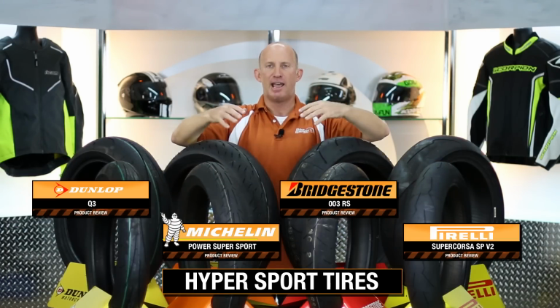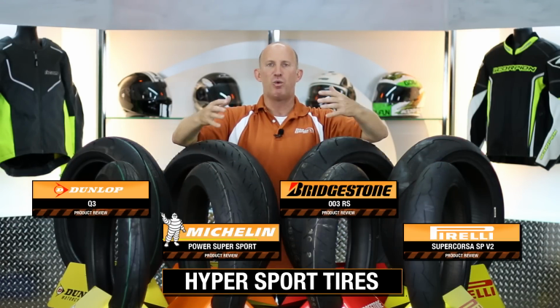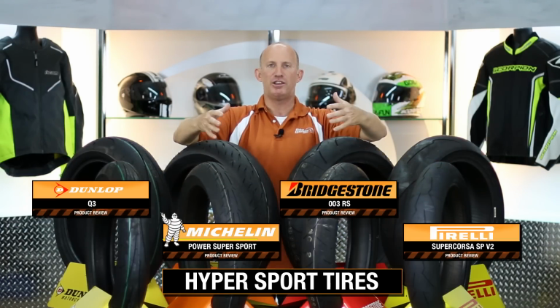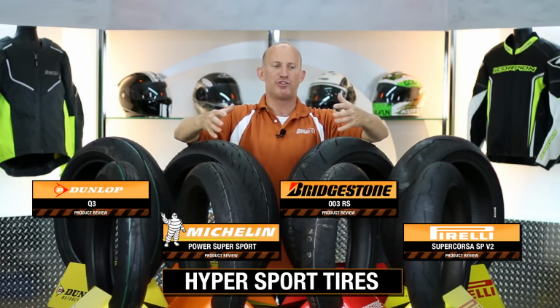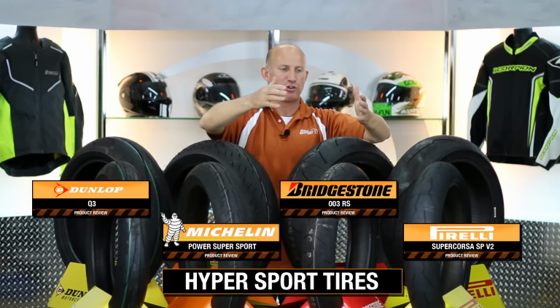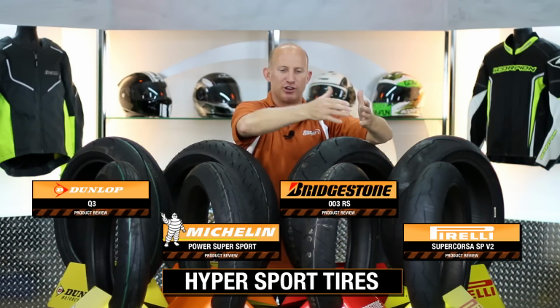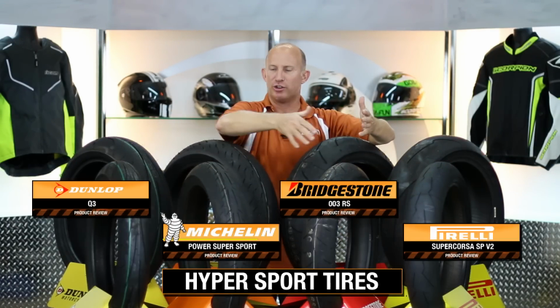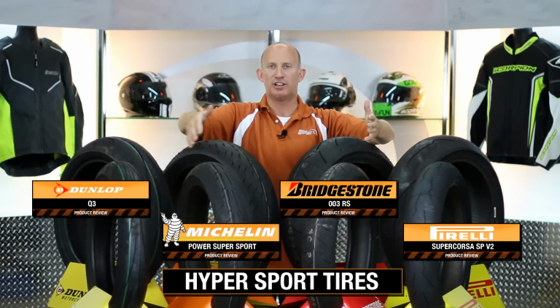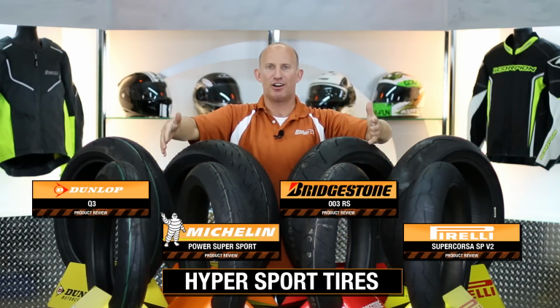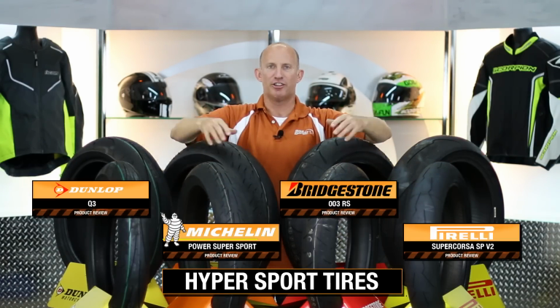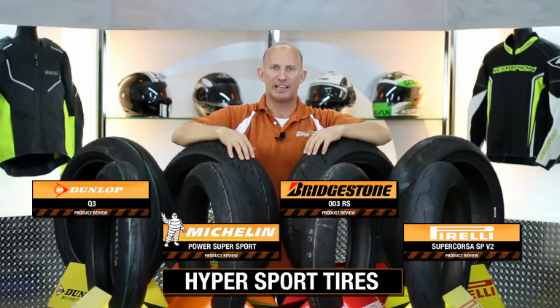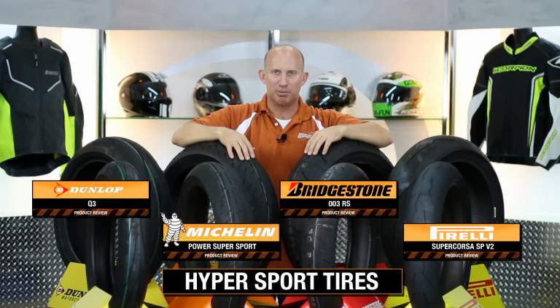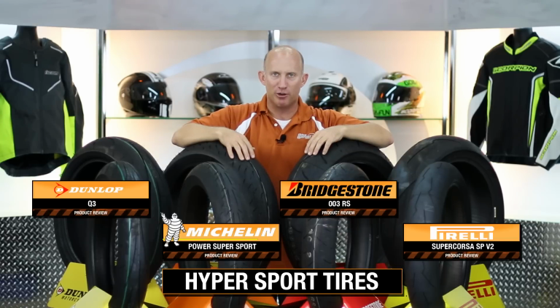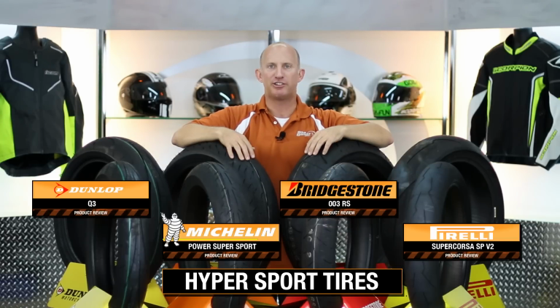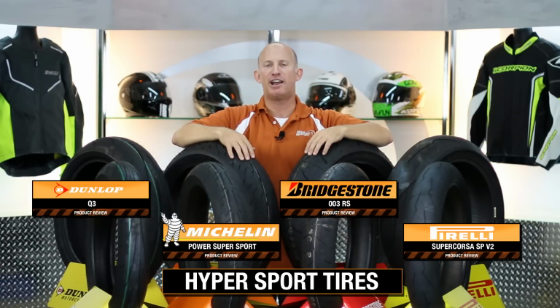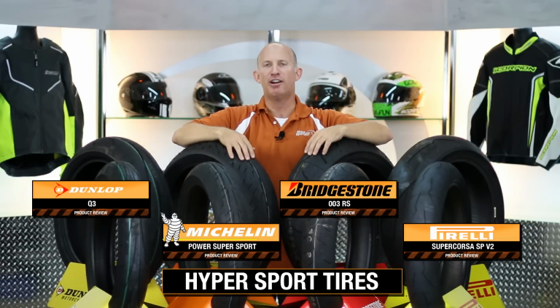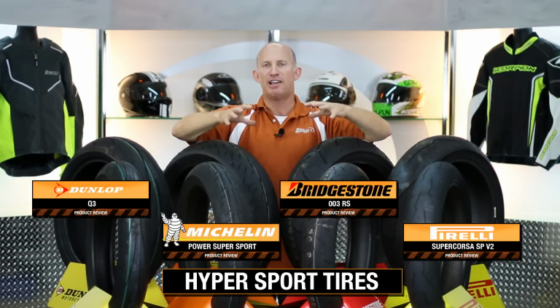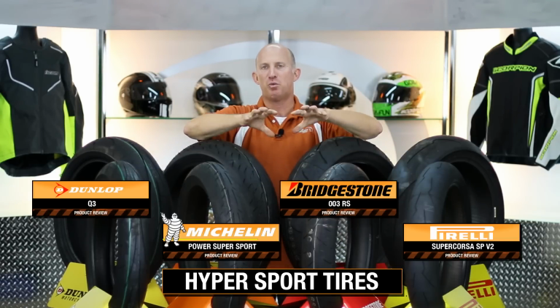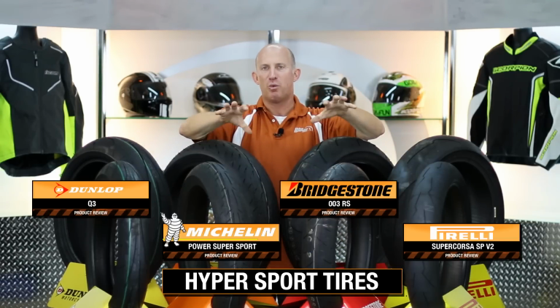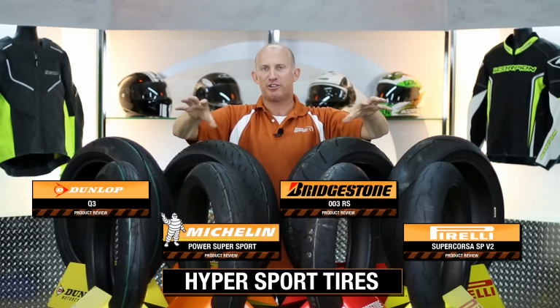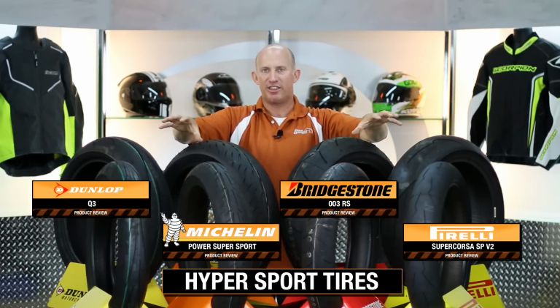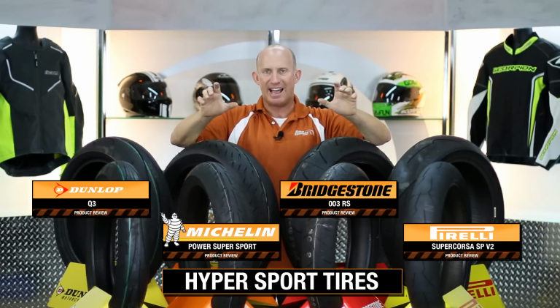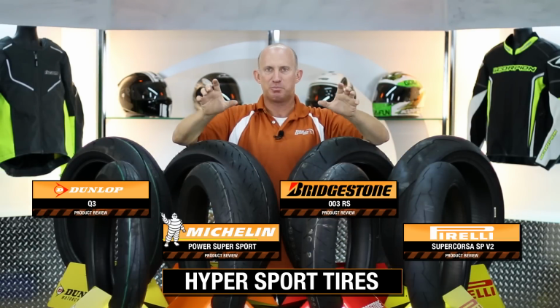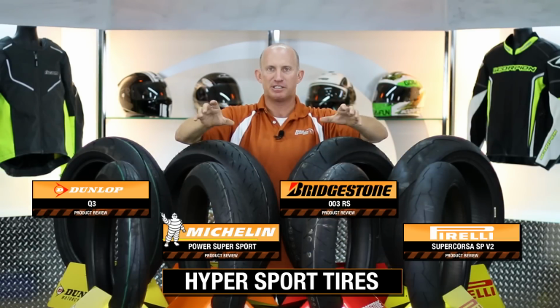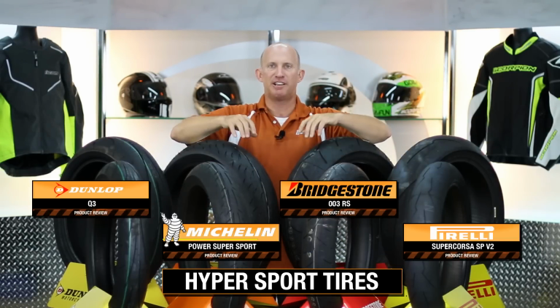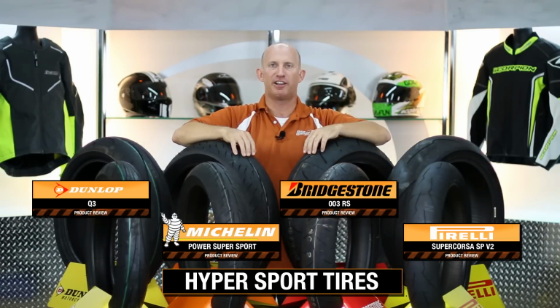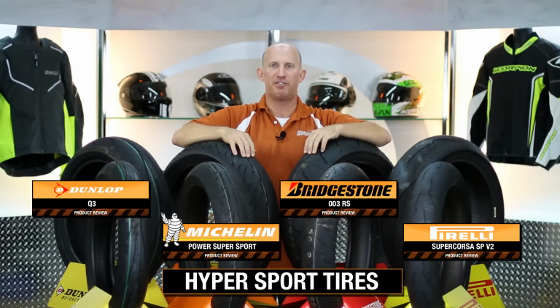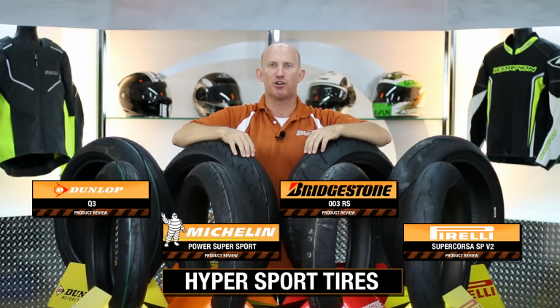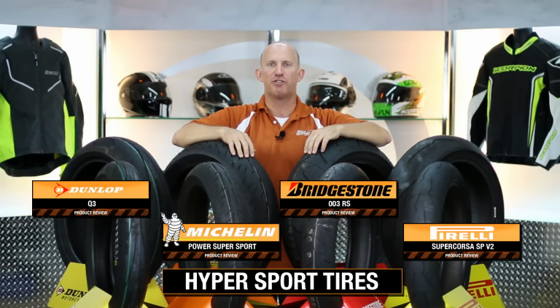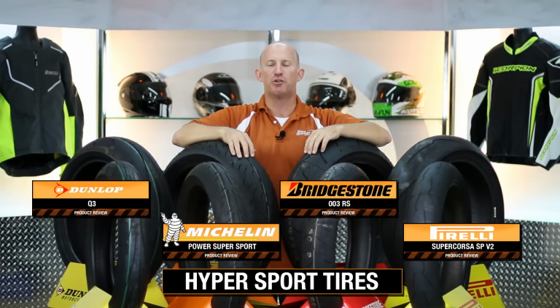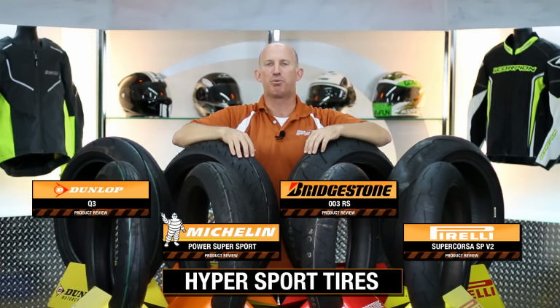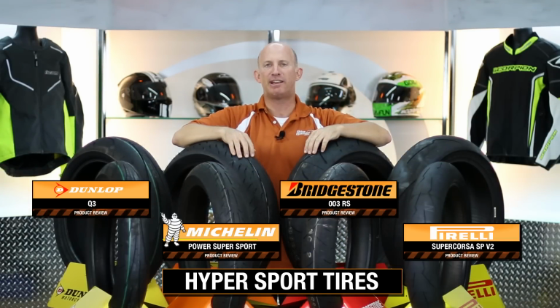And what you can, of course, do is click on the link below each tire if you want to watch that specific video review and breakdown.